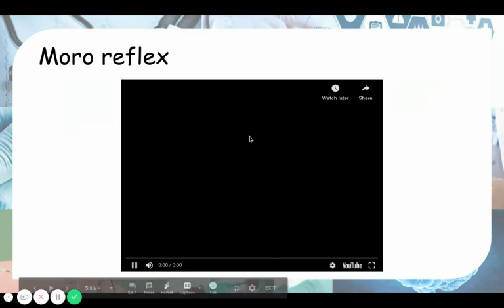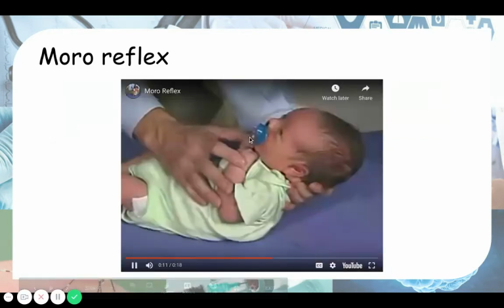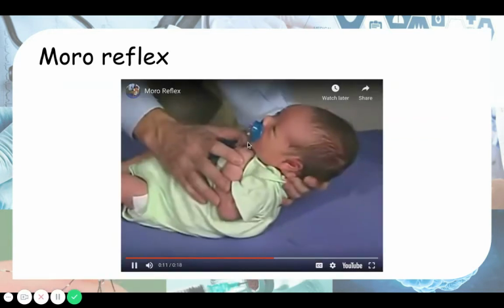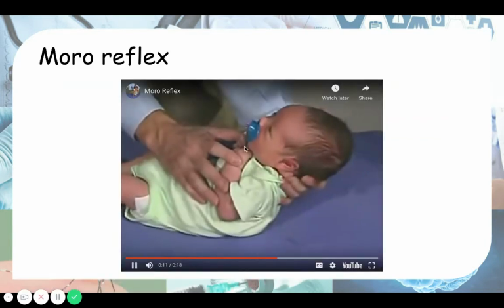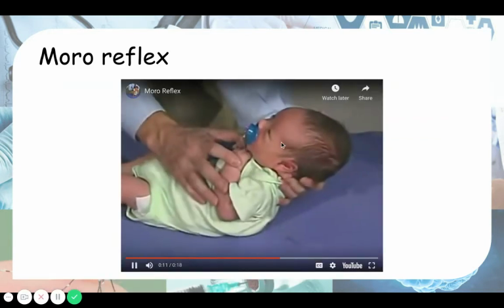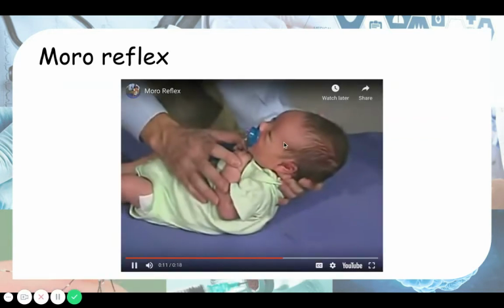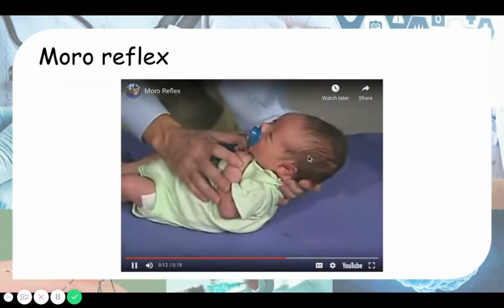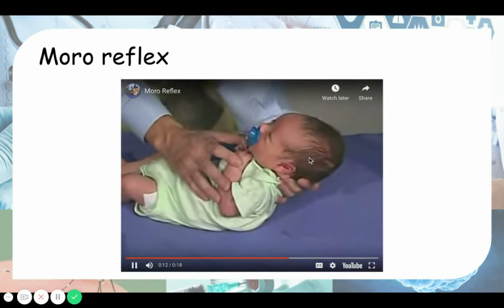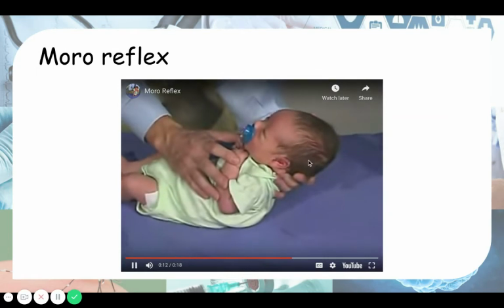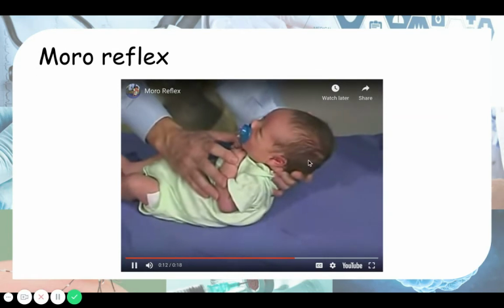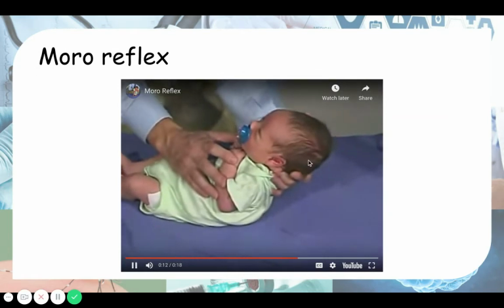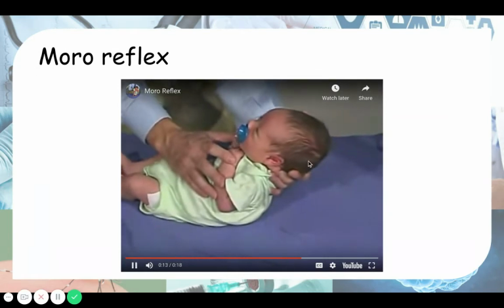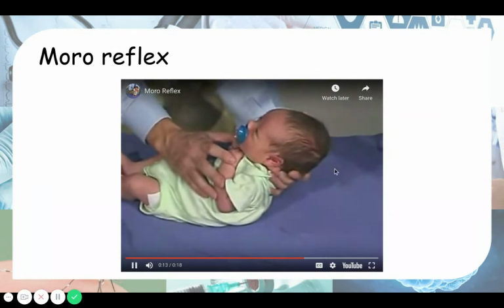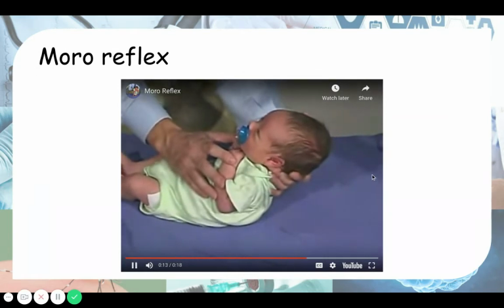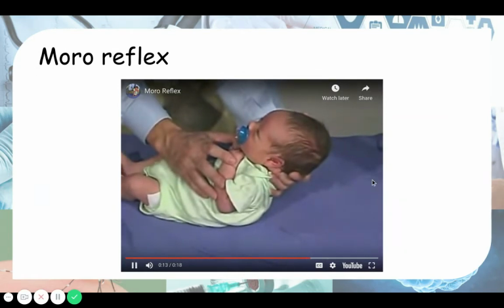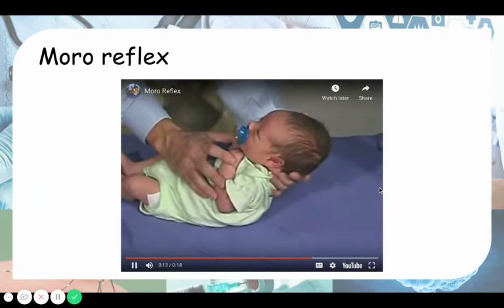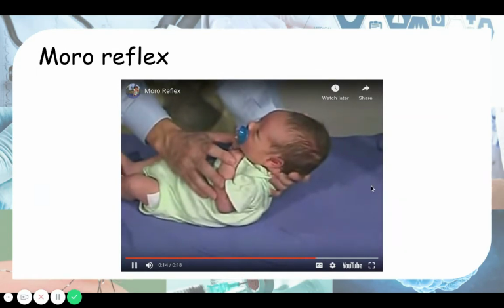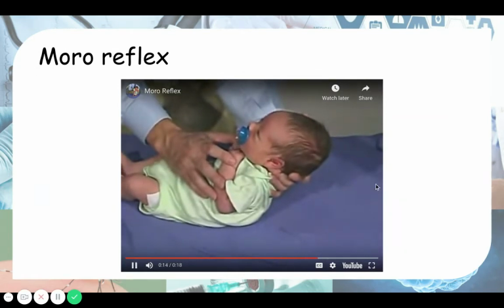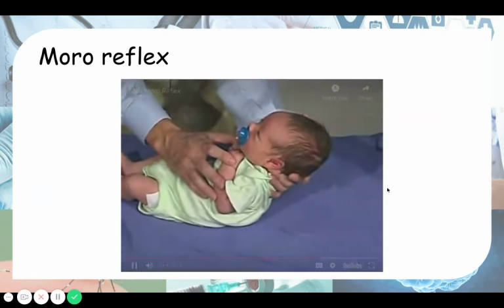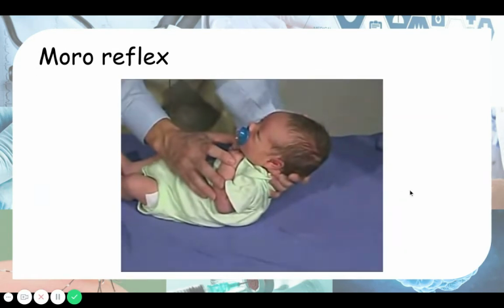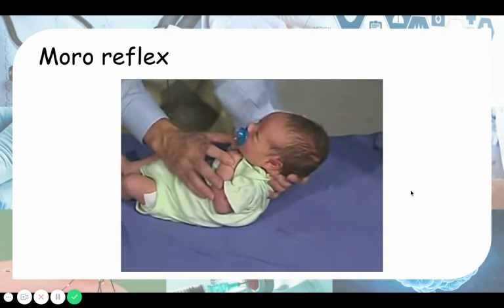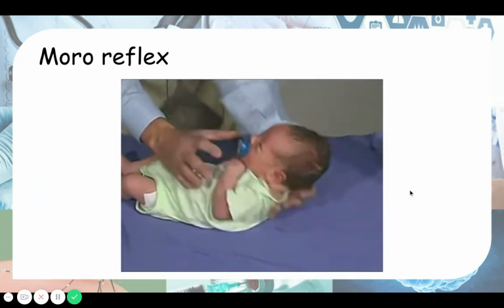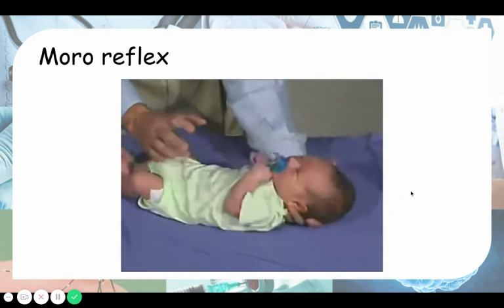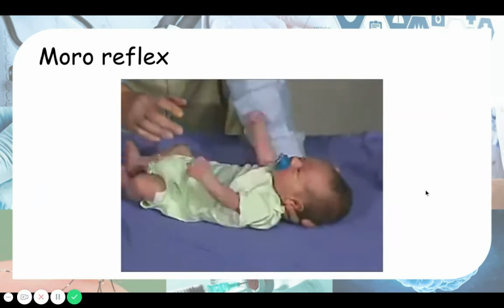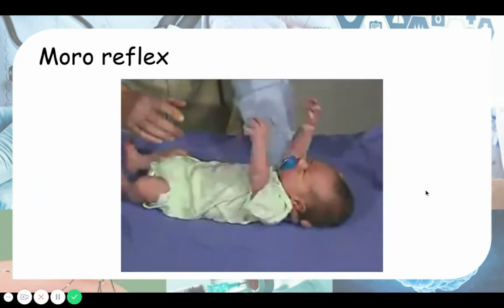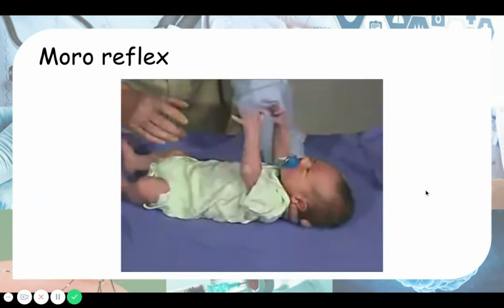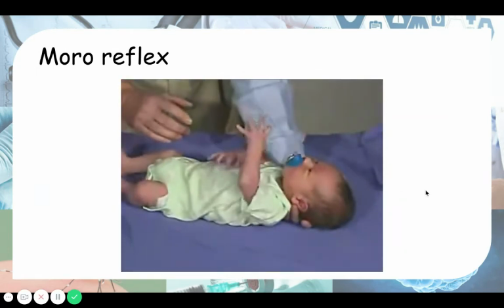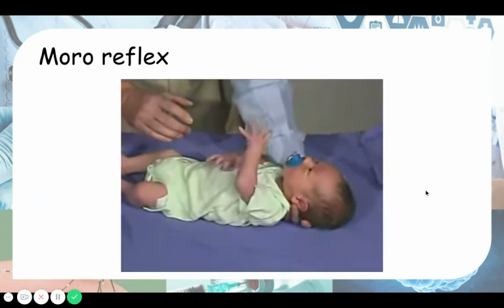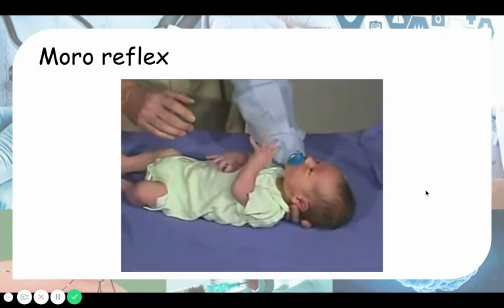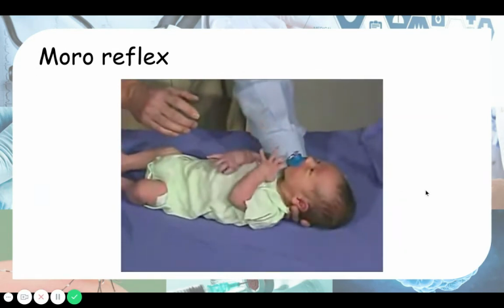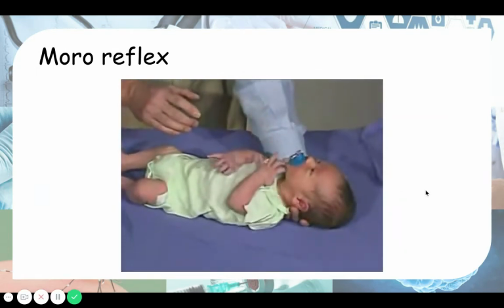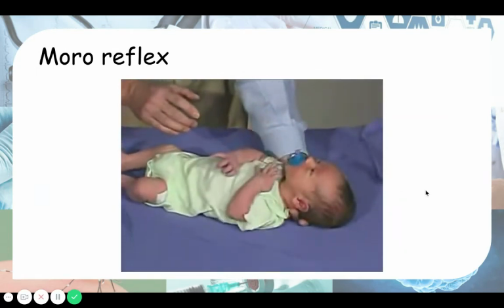Here's a video demonstration. The stimulus is dropping the baby's back a few inches, and that produces a good Moro reflex.